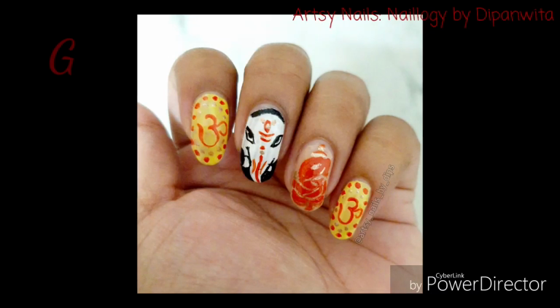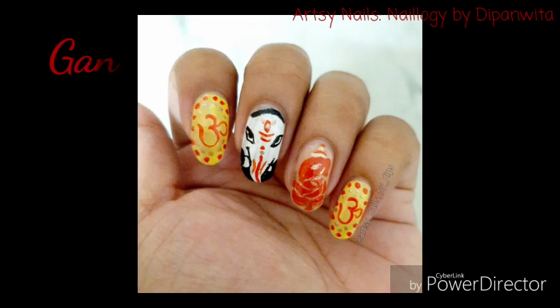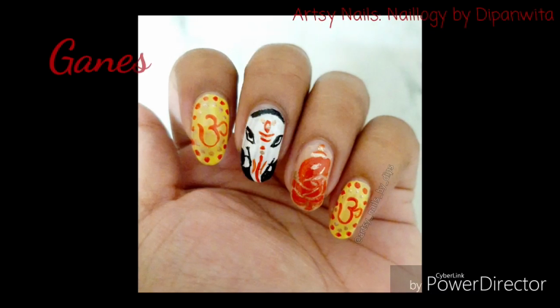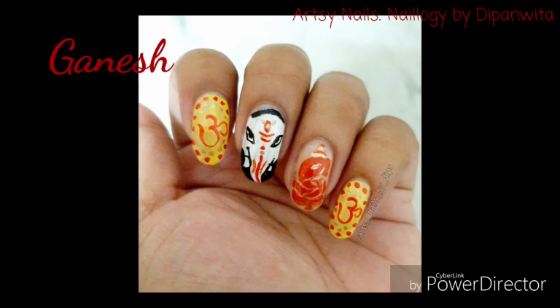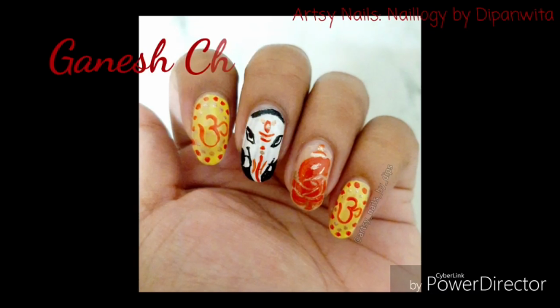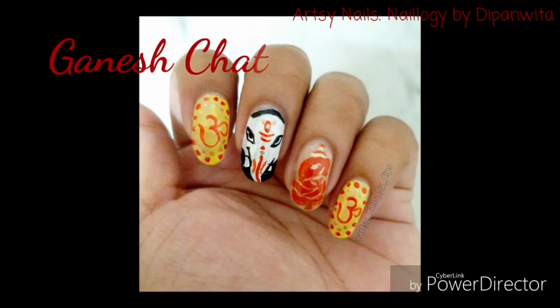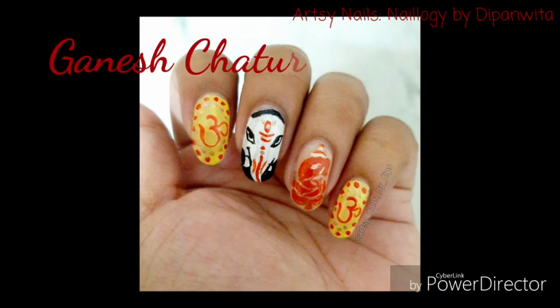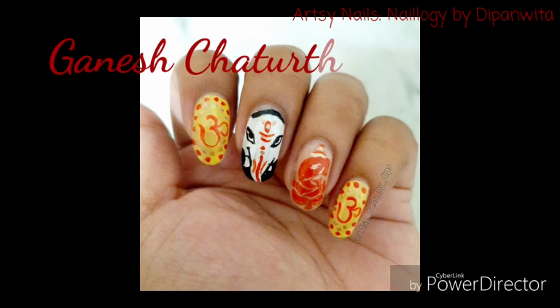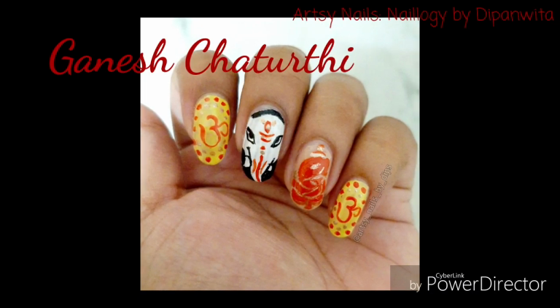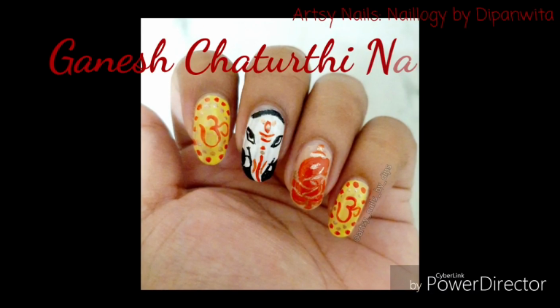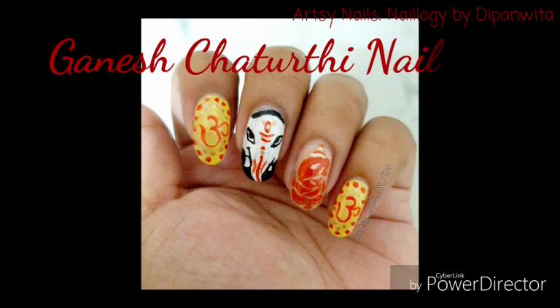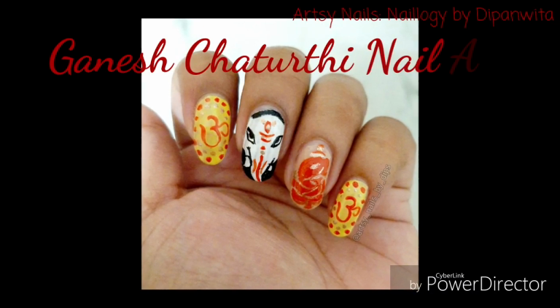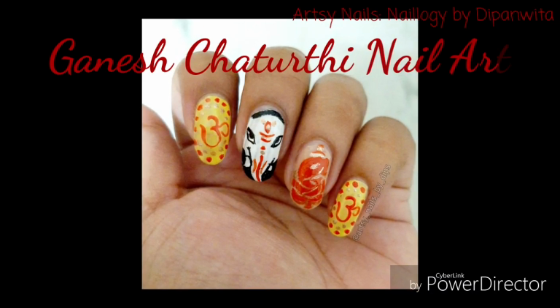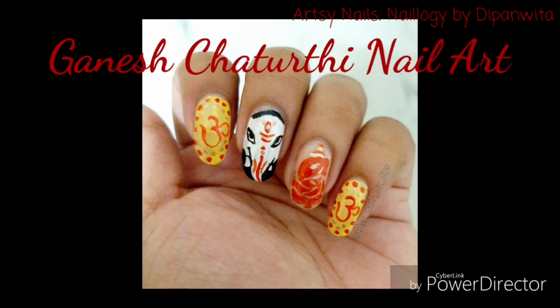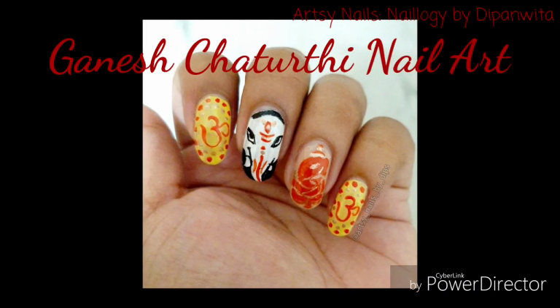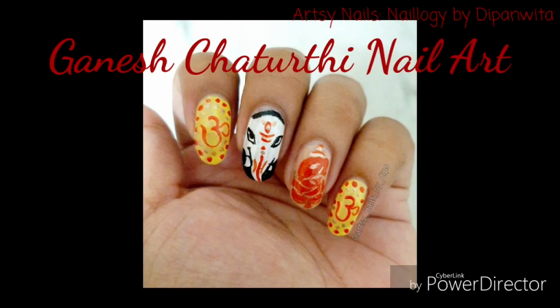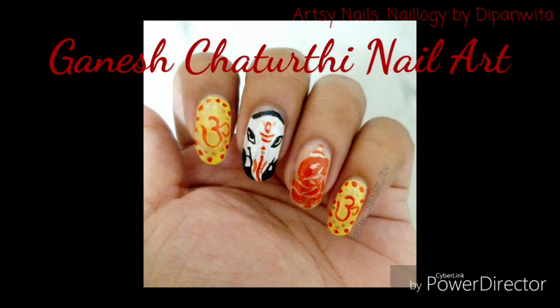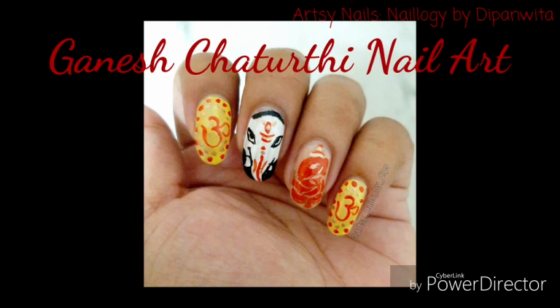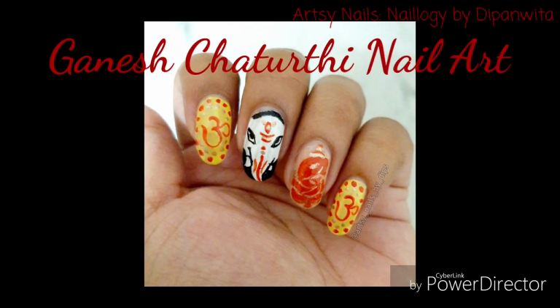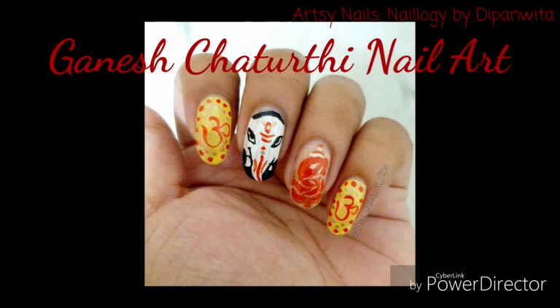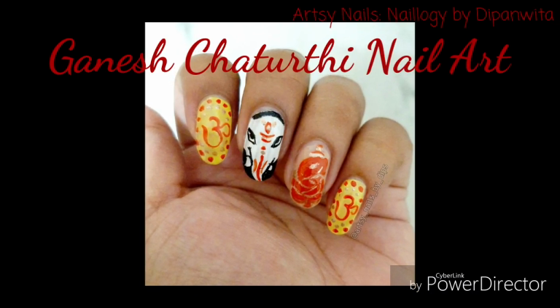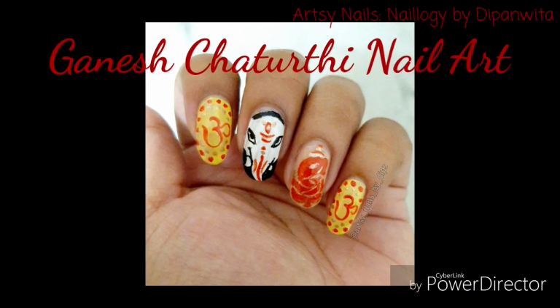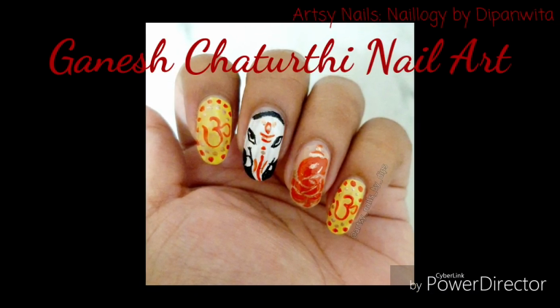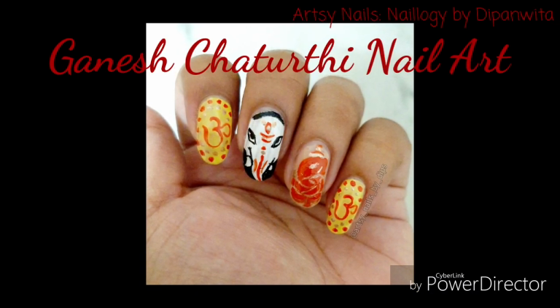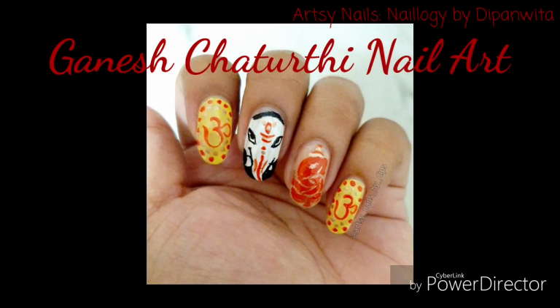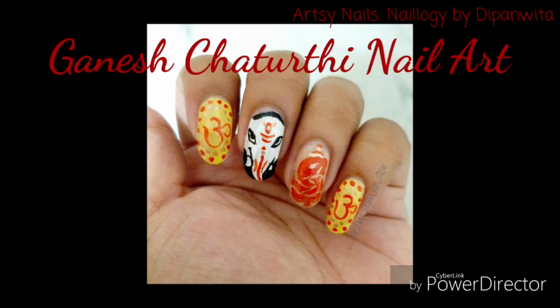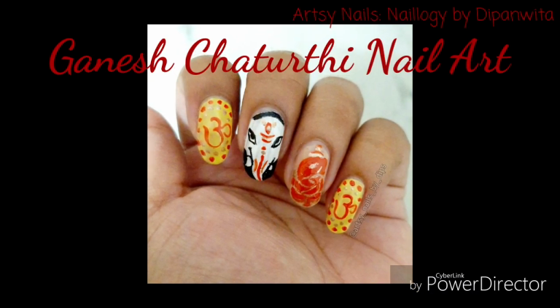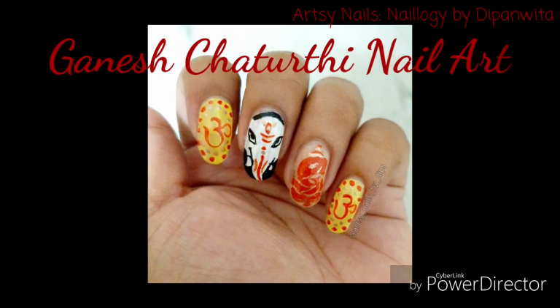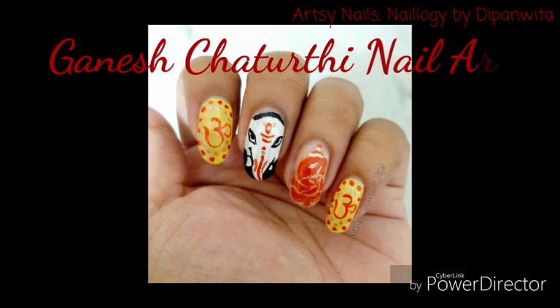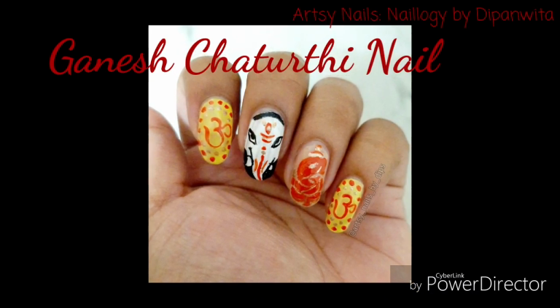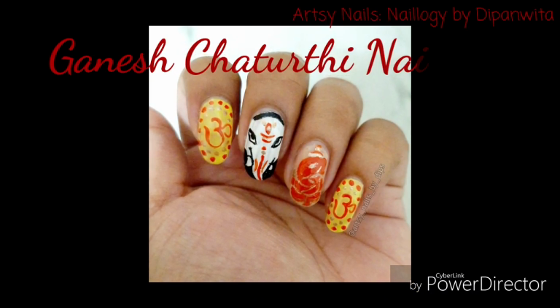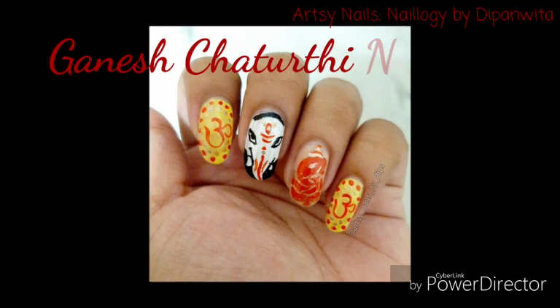Yo! Welcome back to a new tutorial in my channel. Today I am doing Ganesh Chaturthi Nail Art.